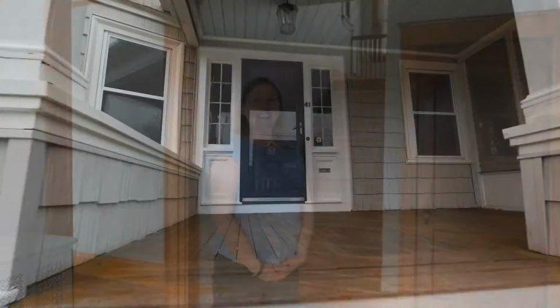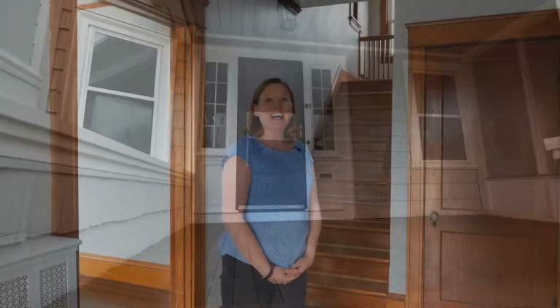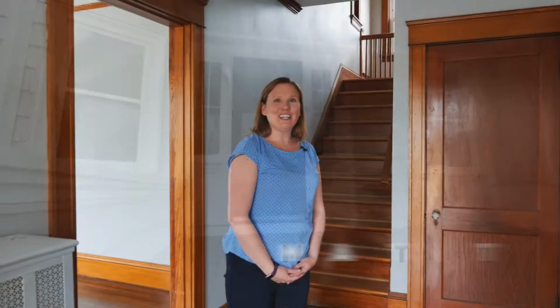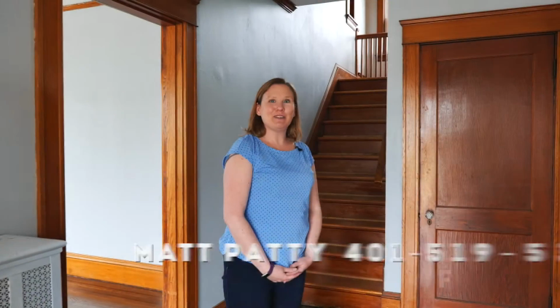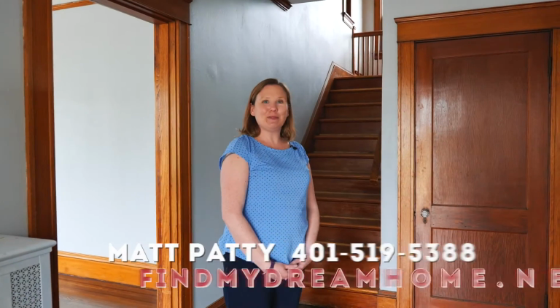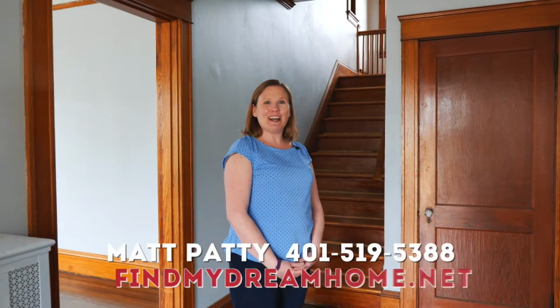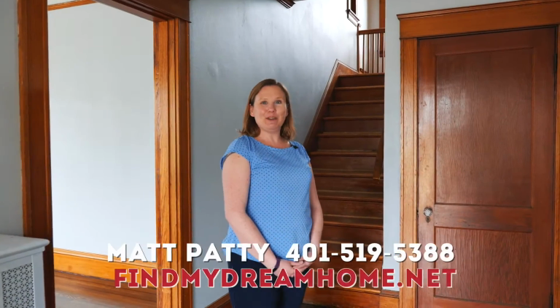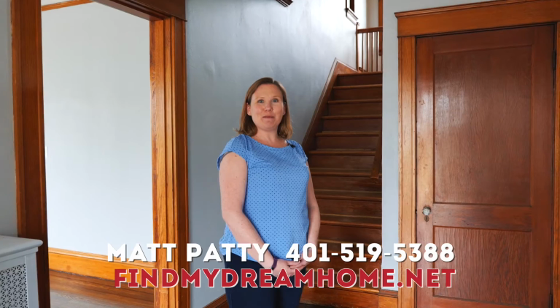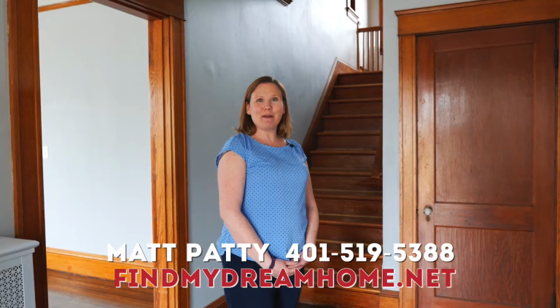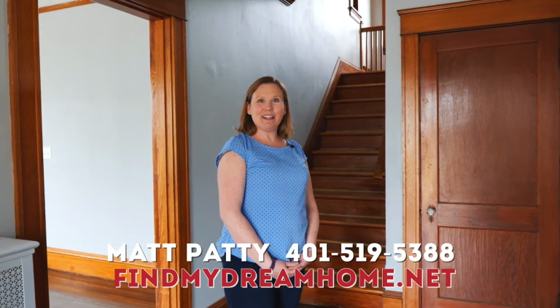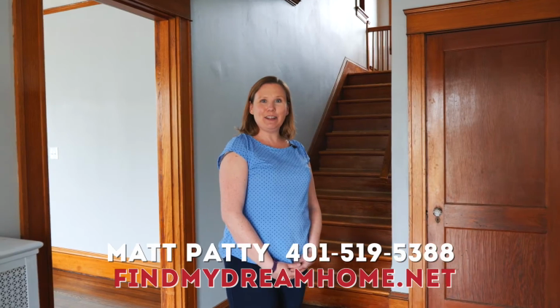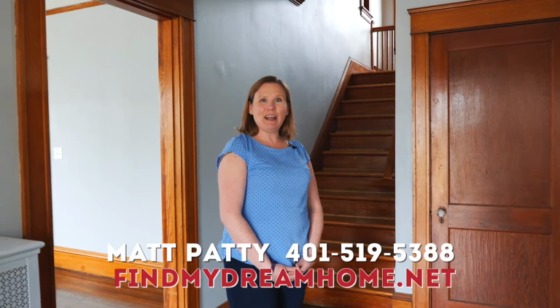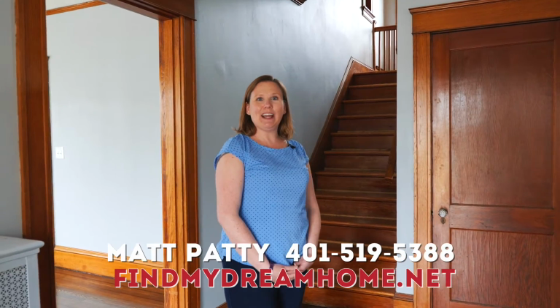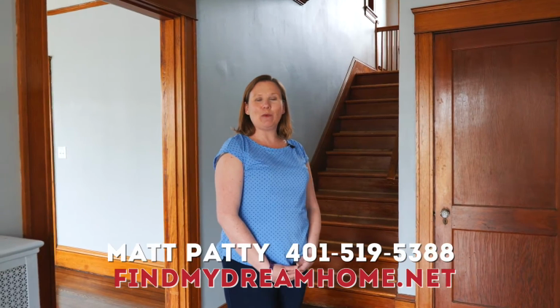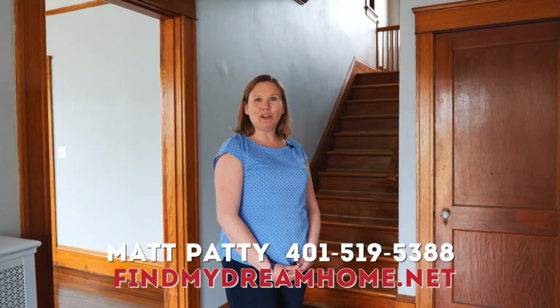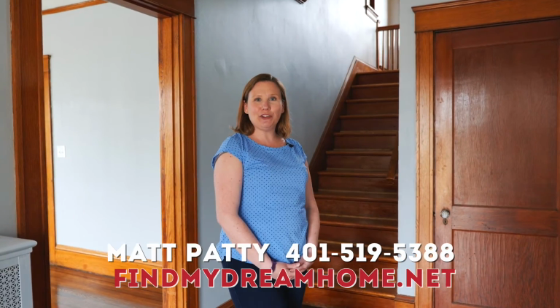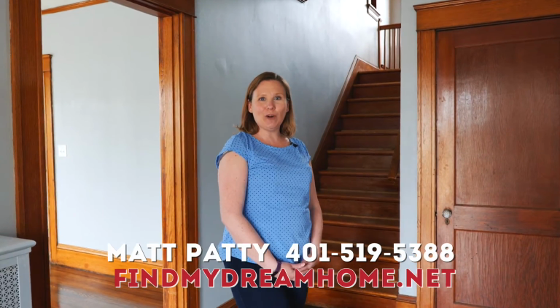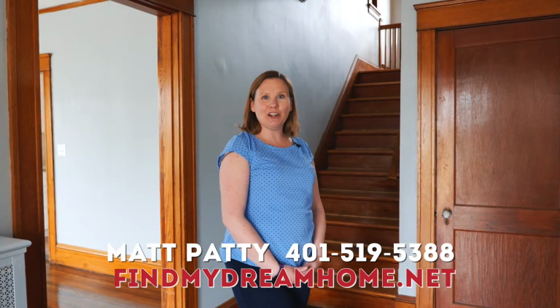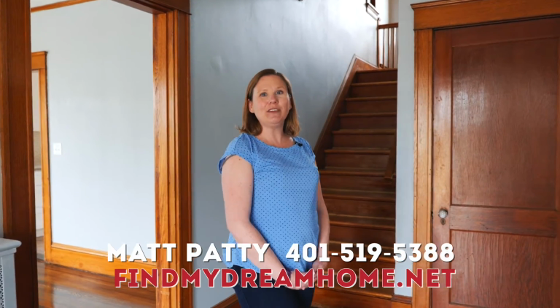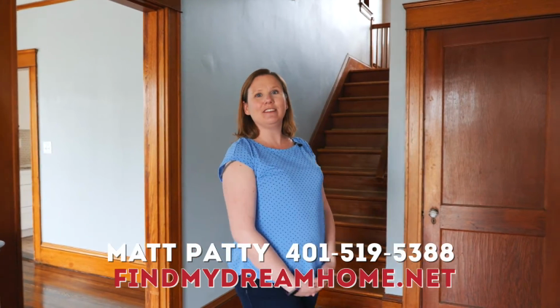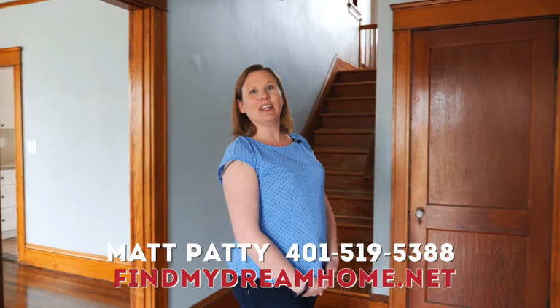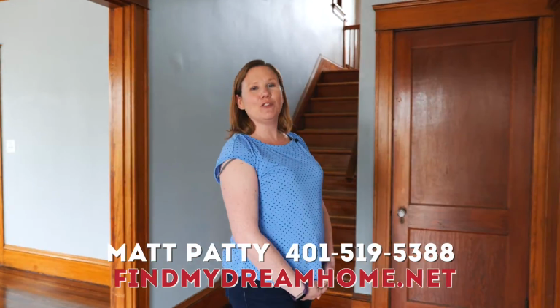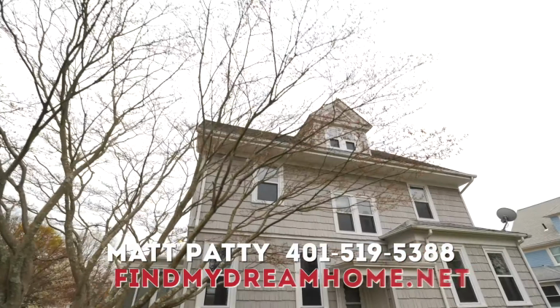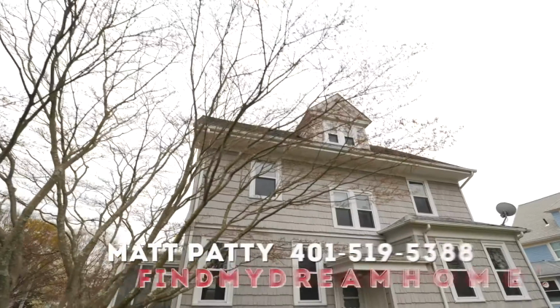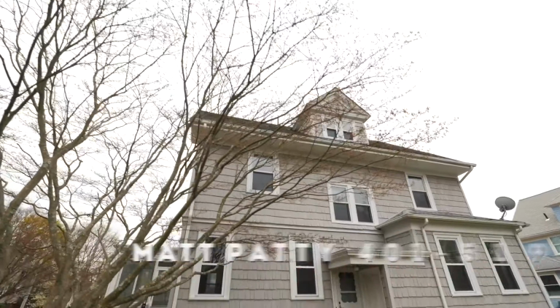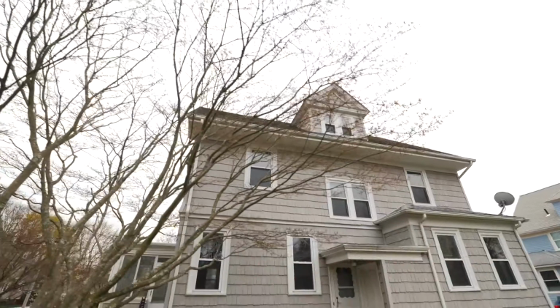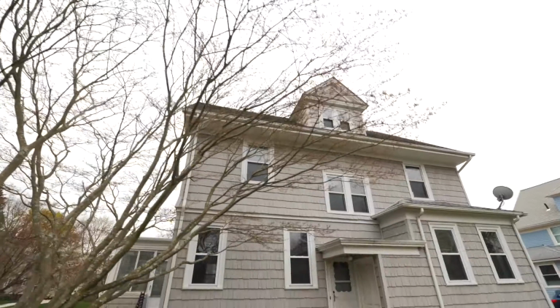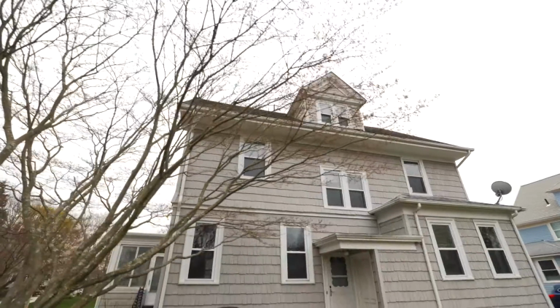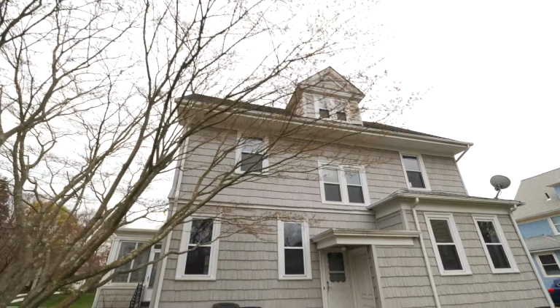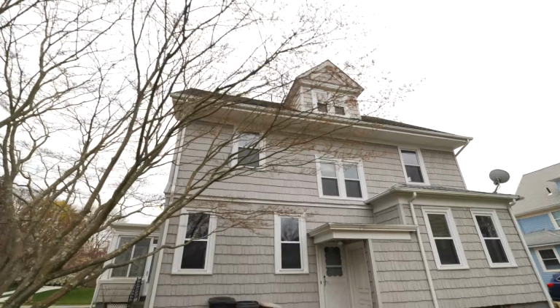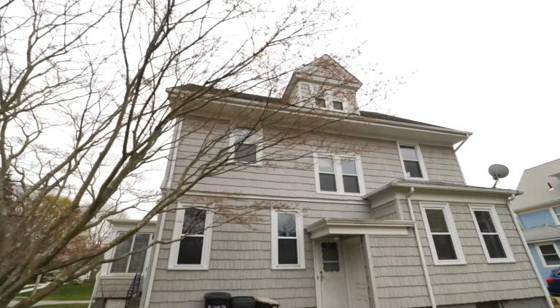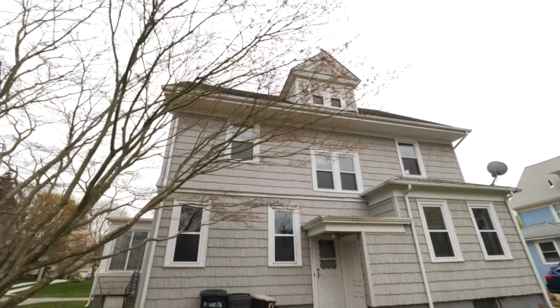Hi, I'm Rachel McNally with the Matt Patti team and welcome to our newest listing at 41 Glen Ave in Edgewood.